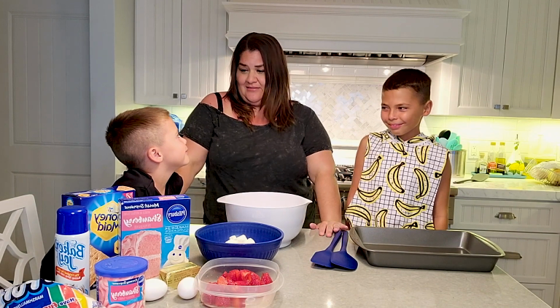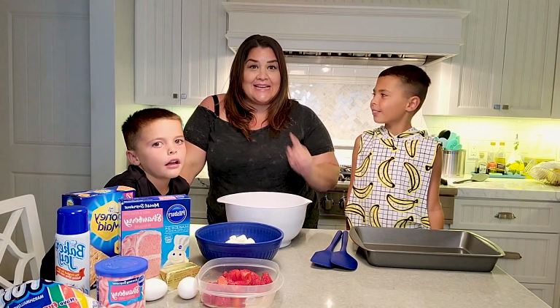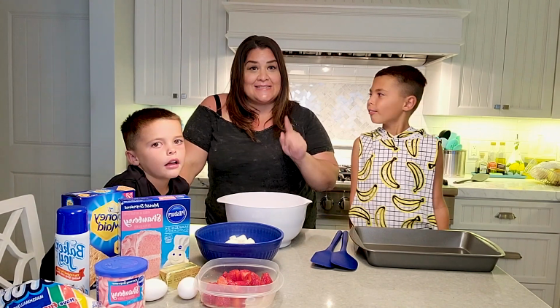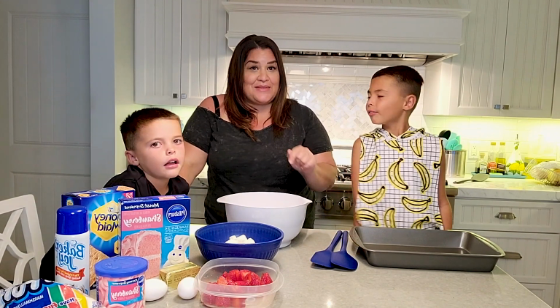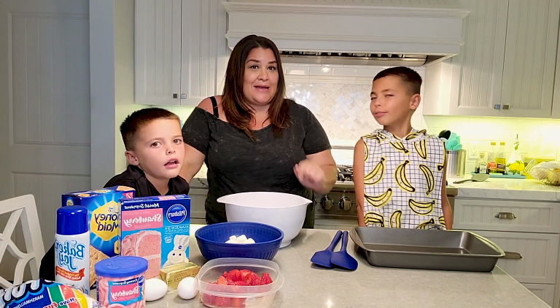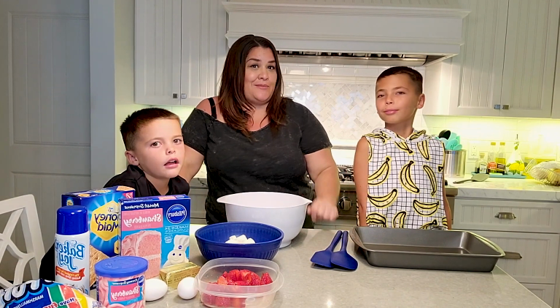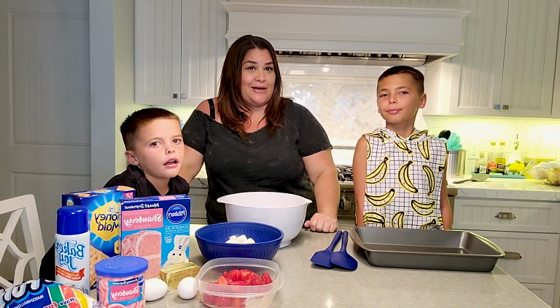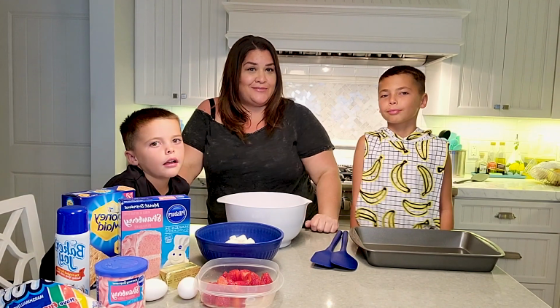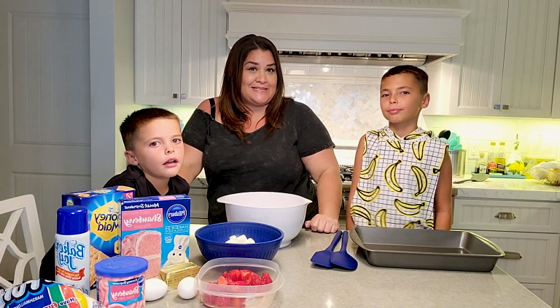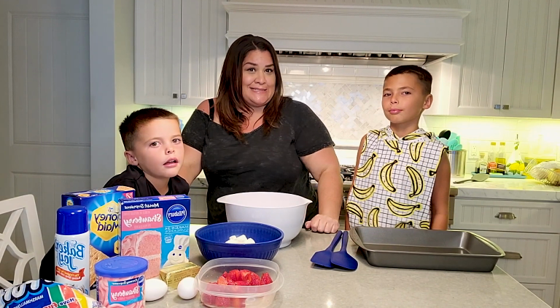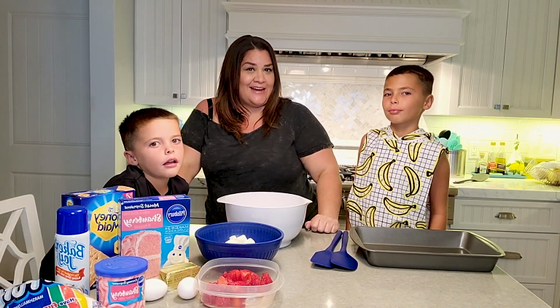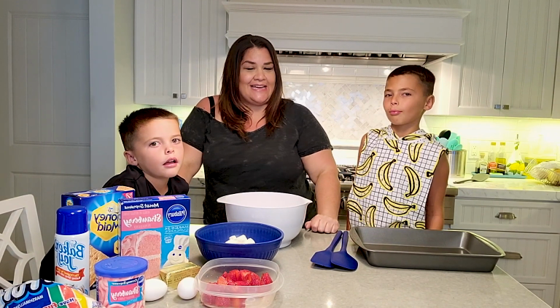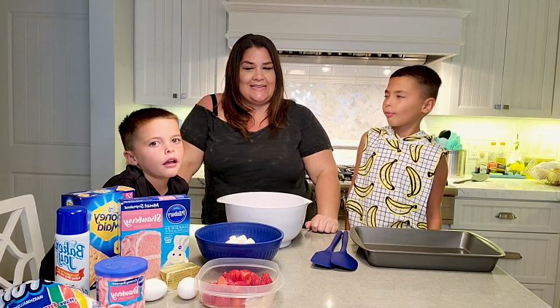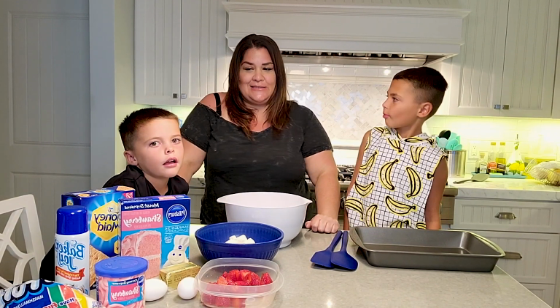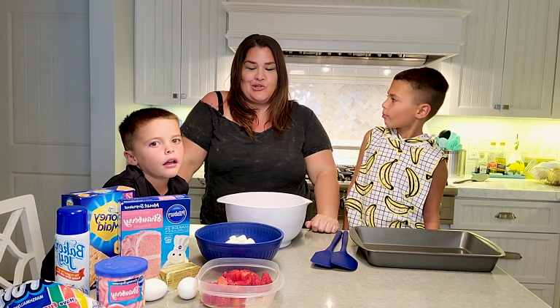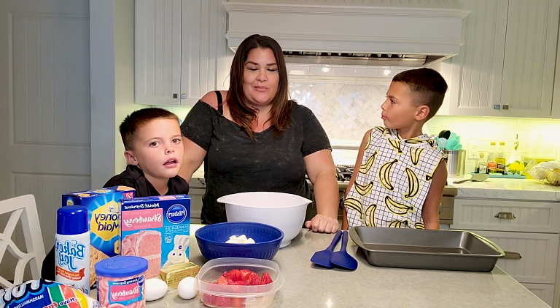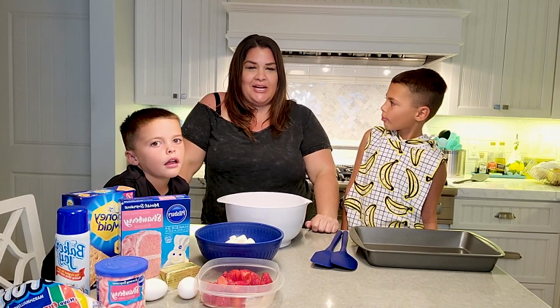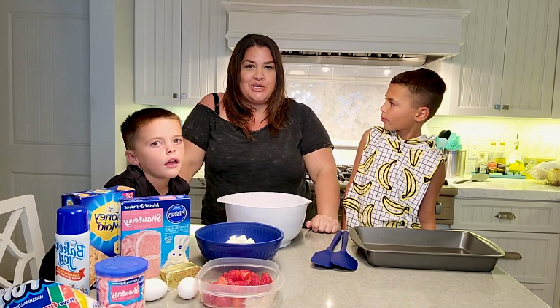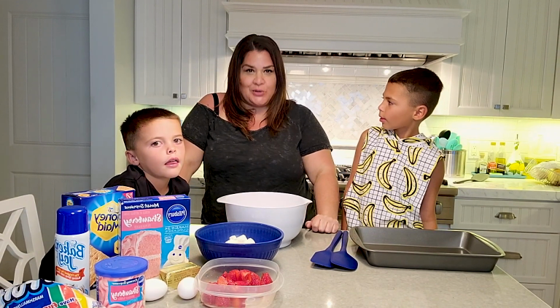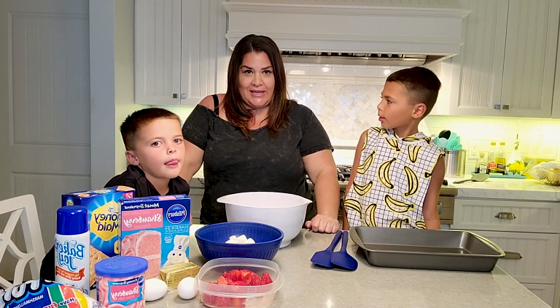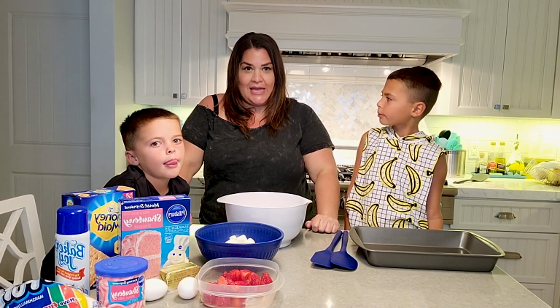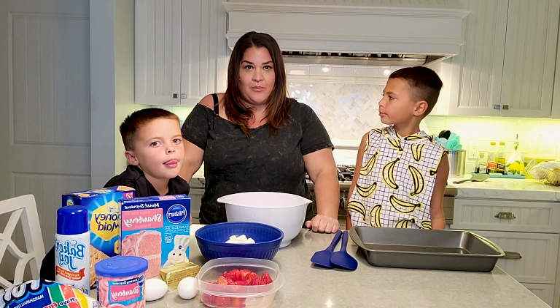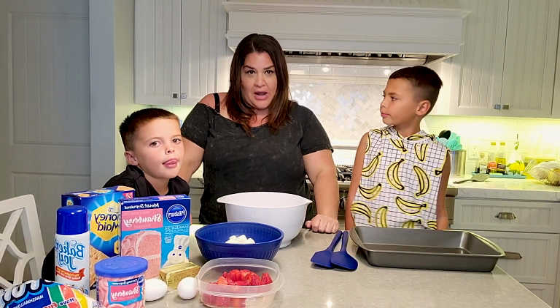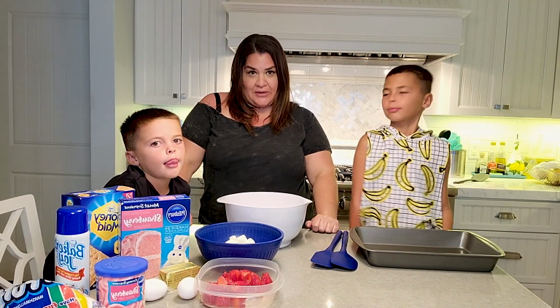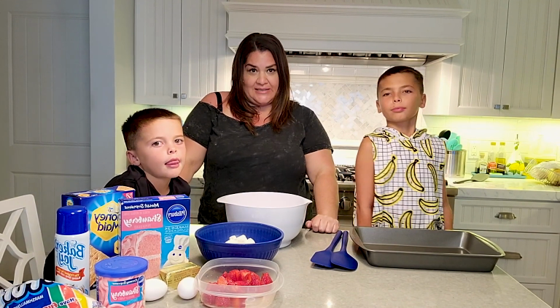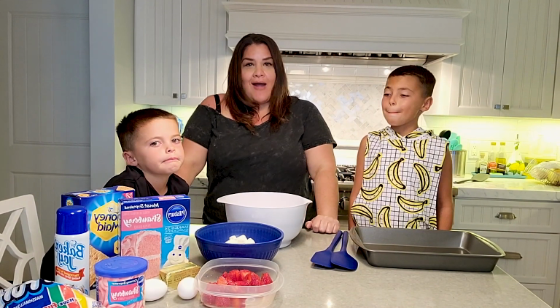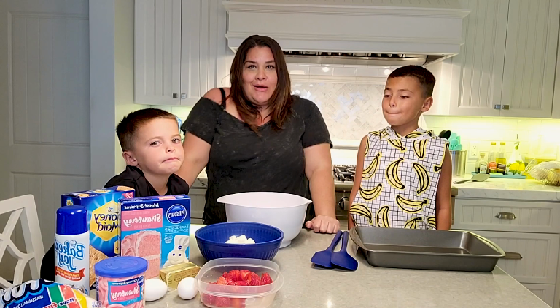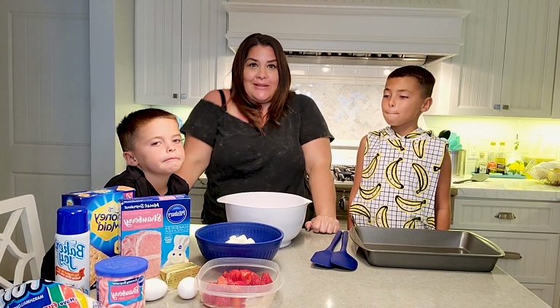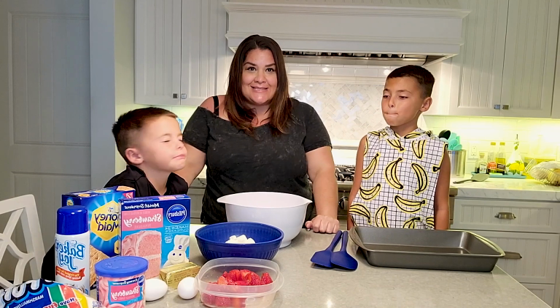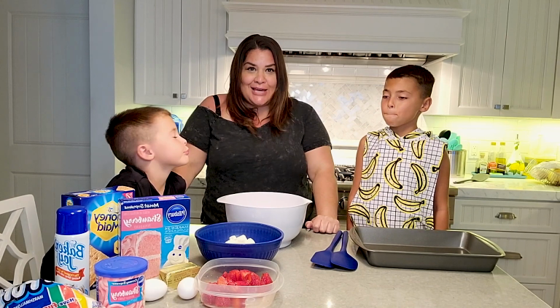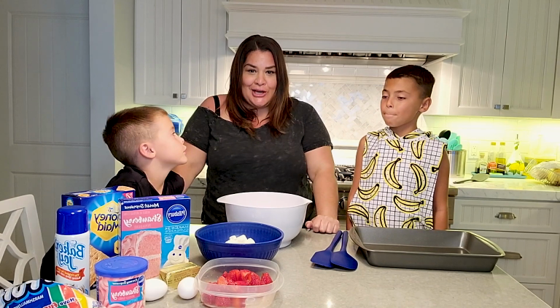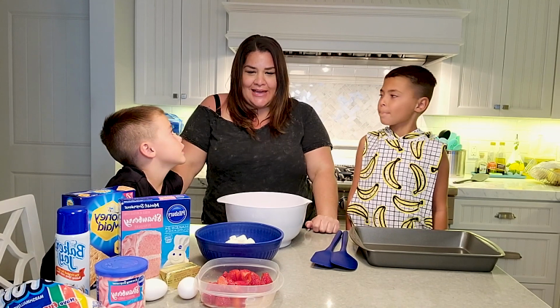It's something I ripped off of TikTok. It is strawberry shortcake brownie. Let's get cooking.